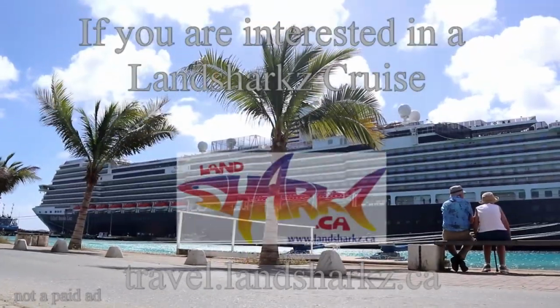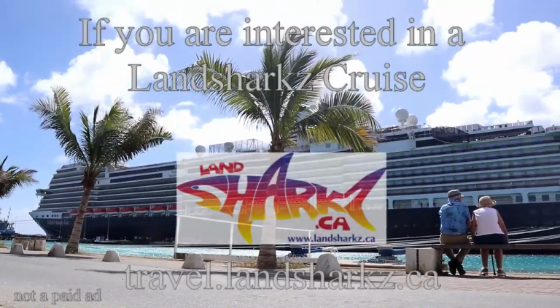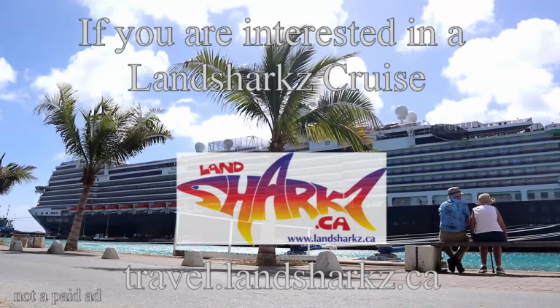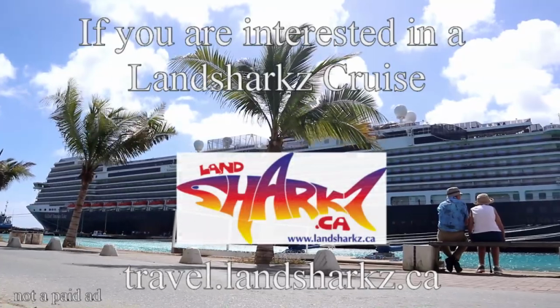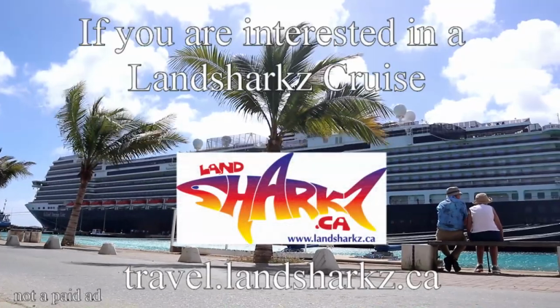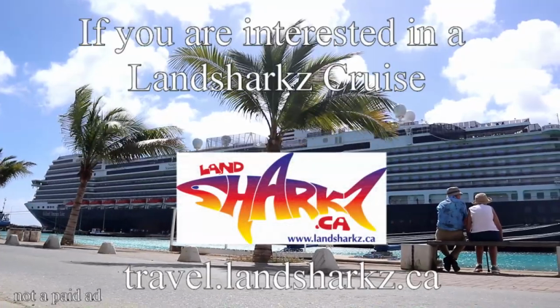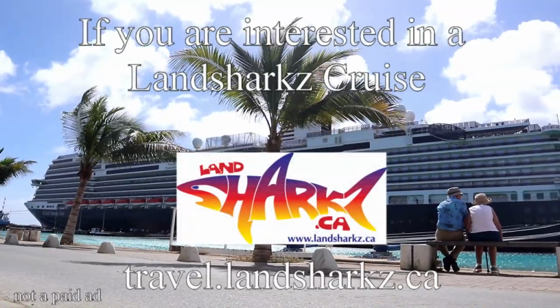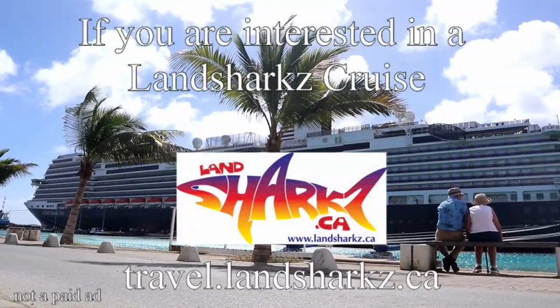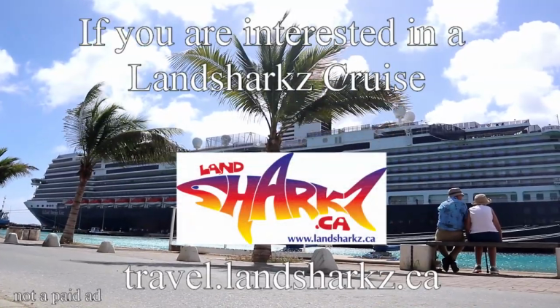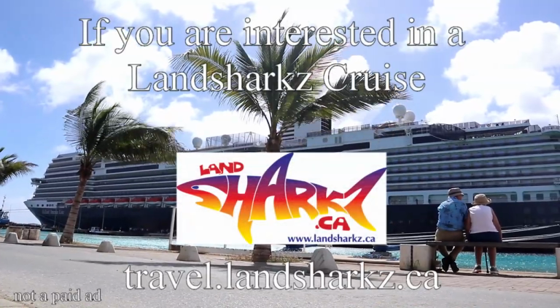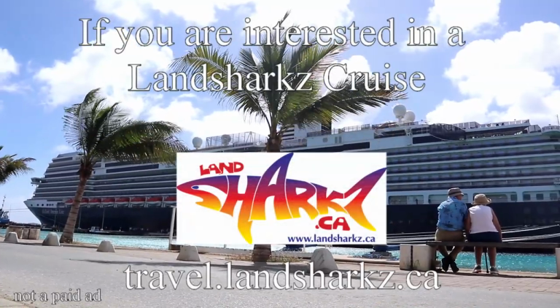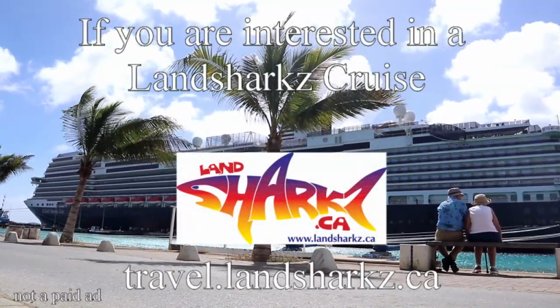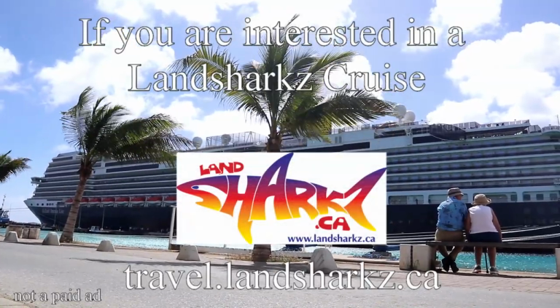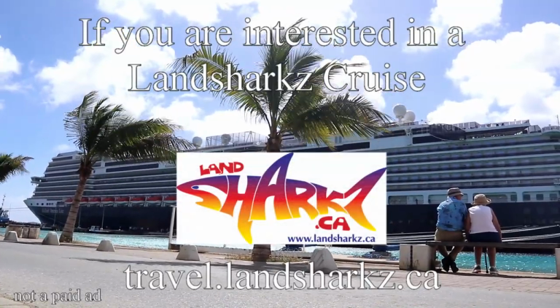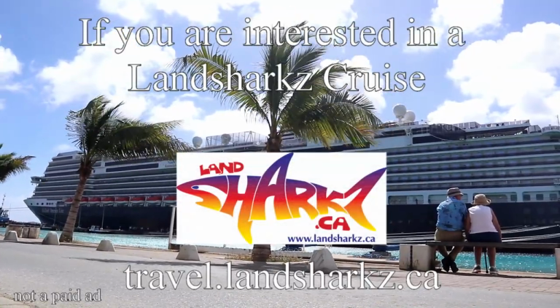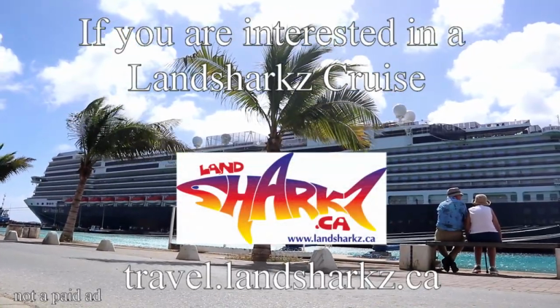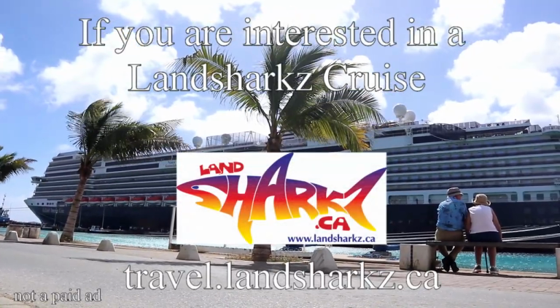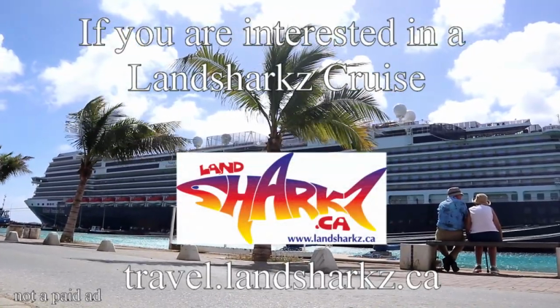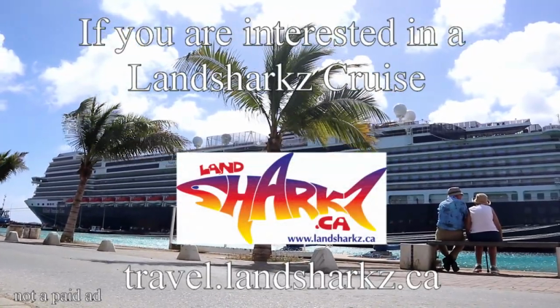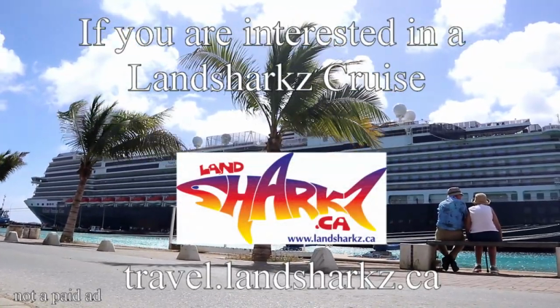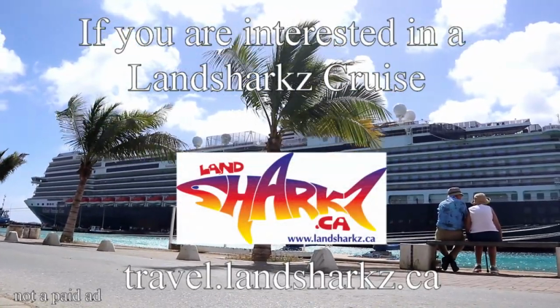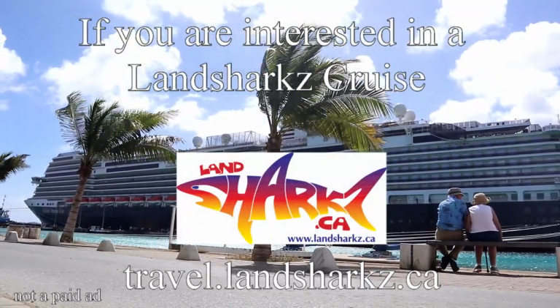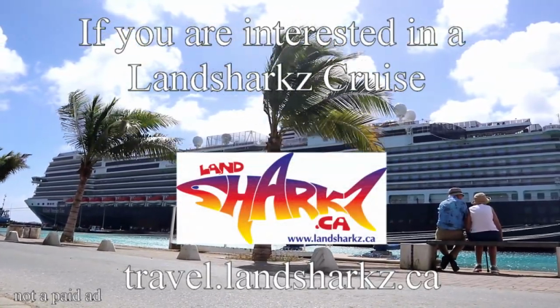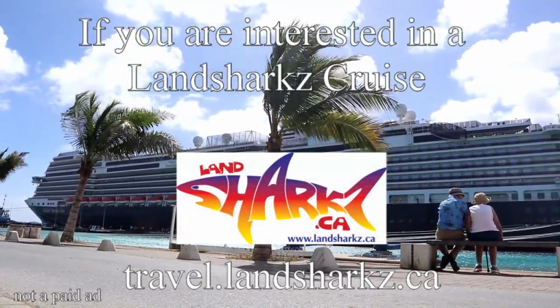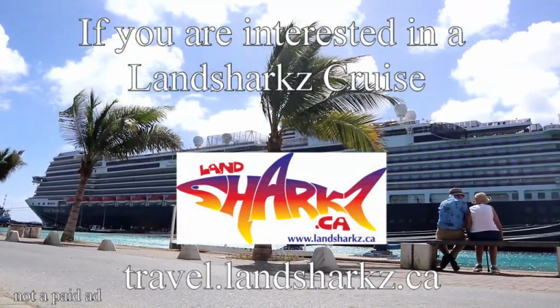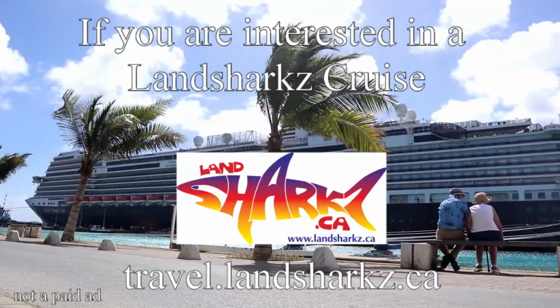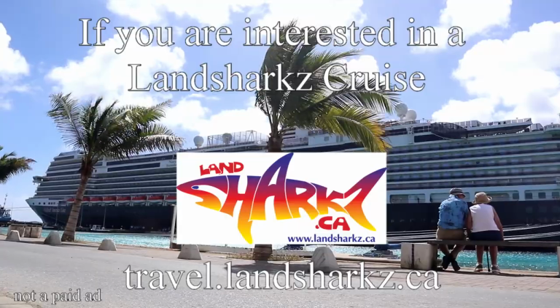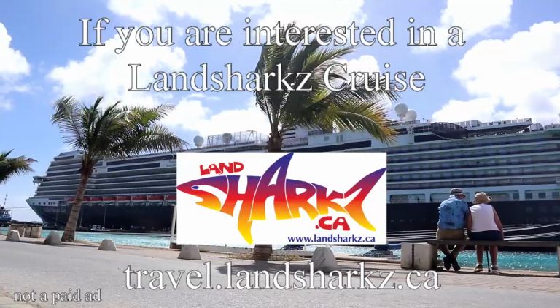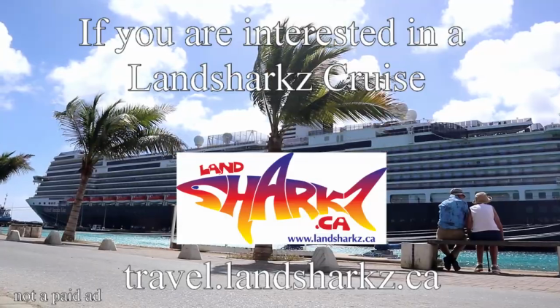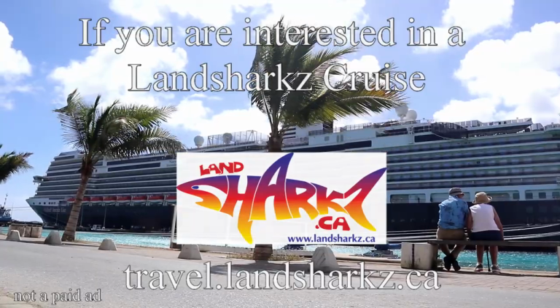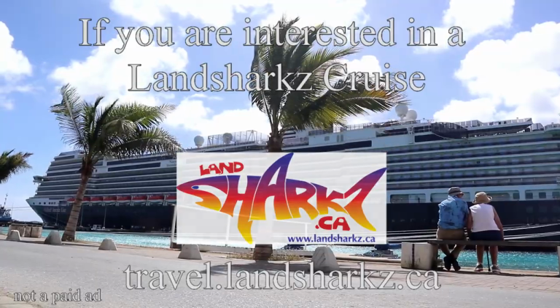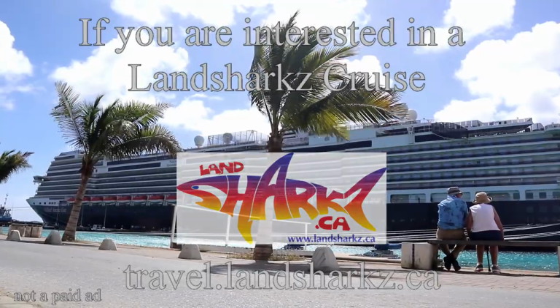If you are interested in a Landsharks cruise, contact Landsharks at travel.landsharks.ca